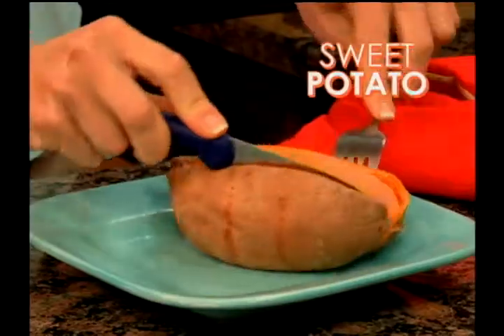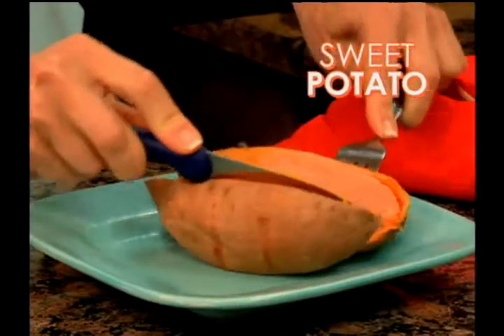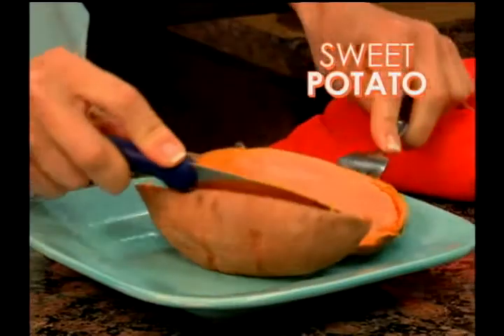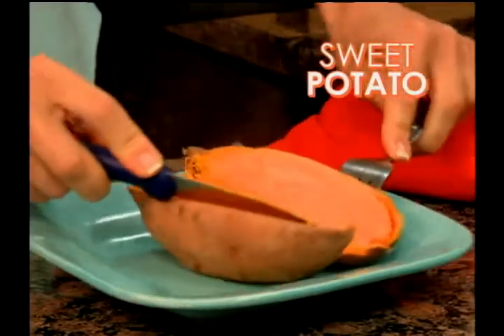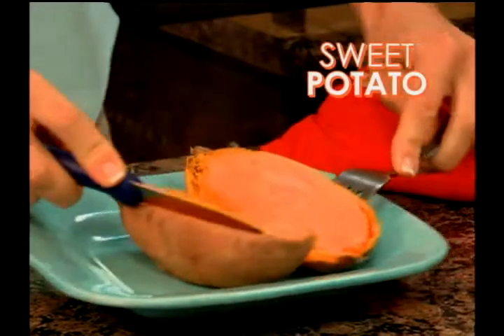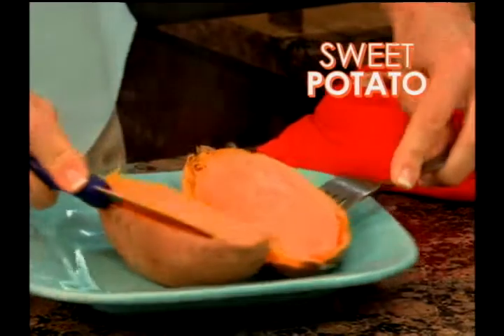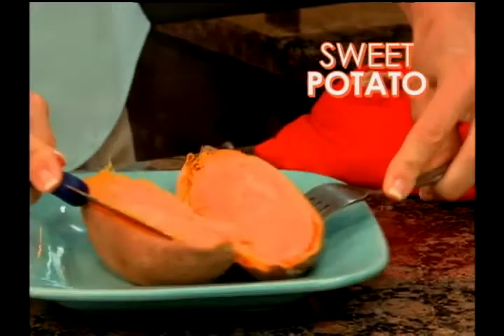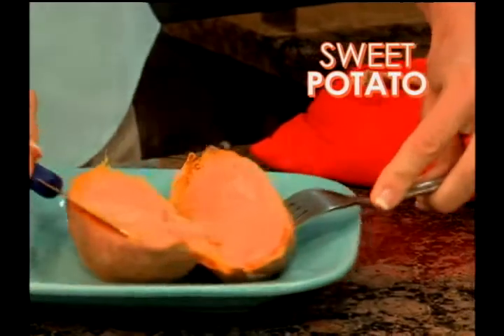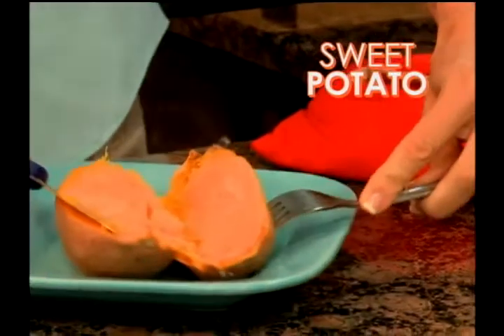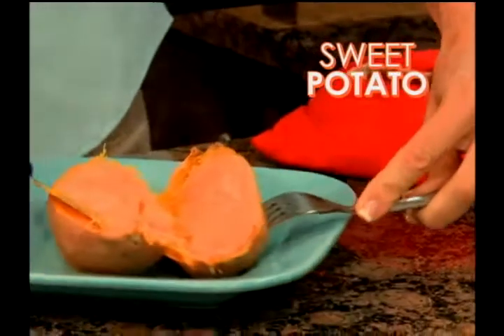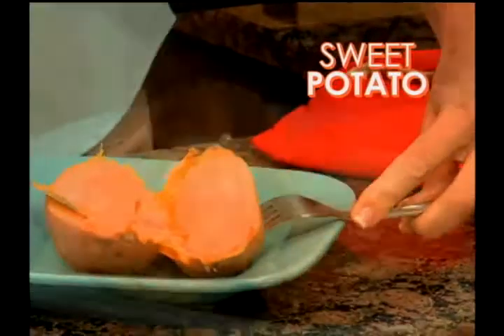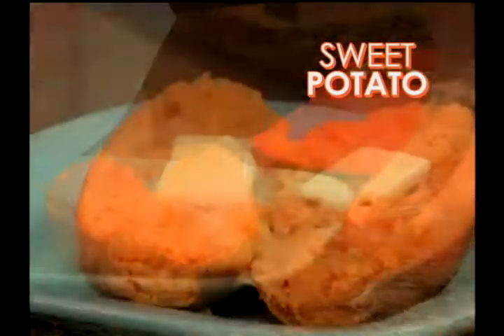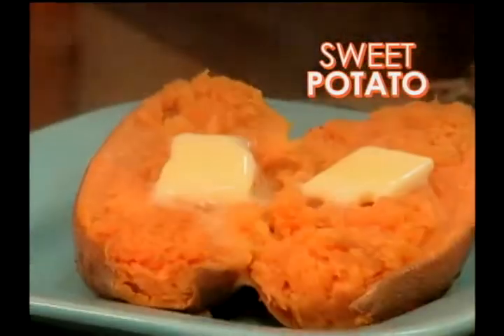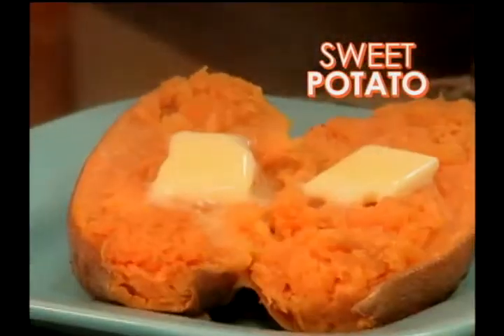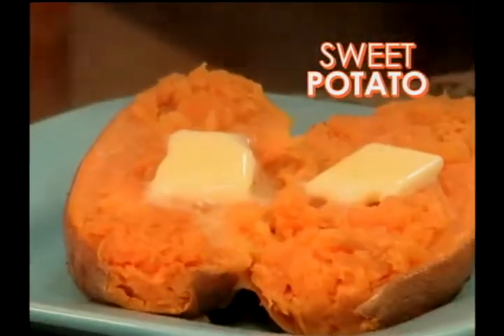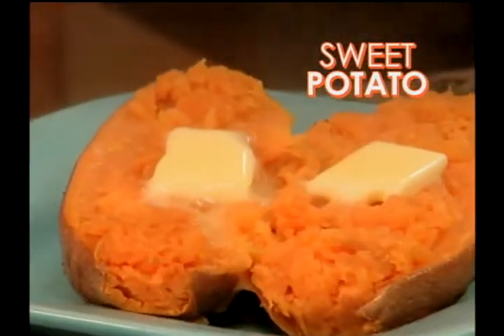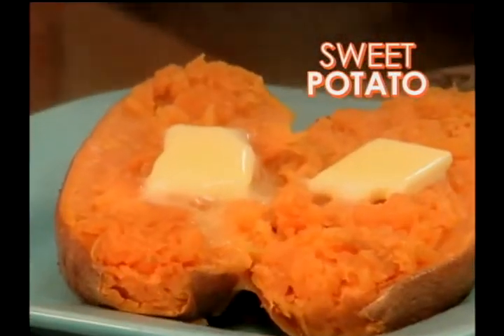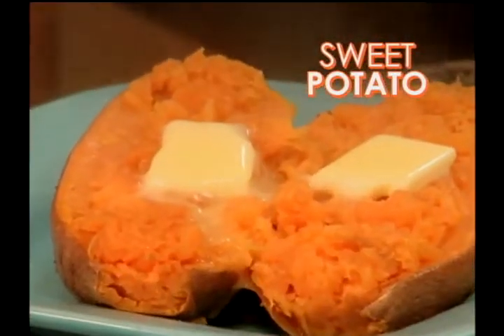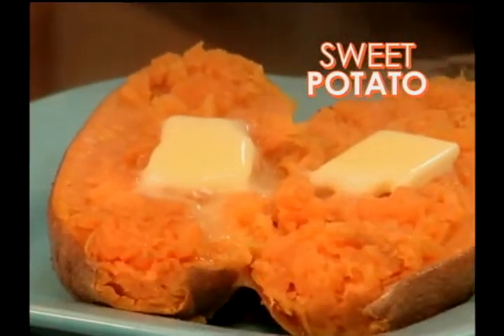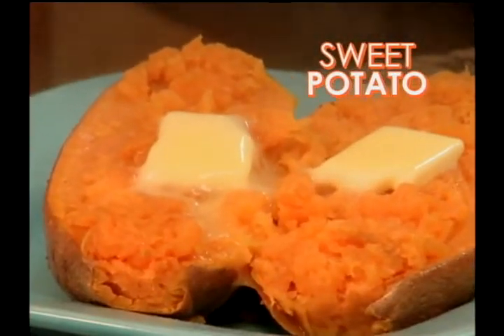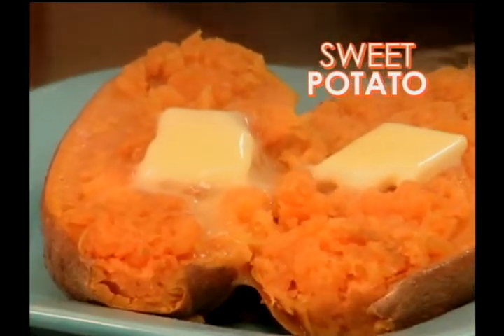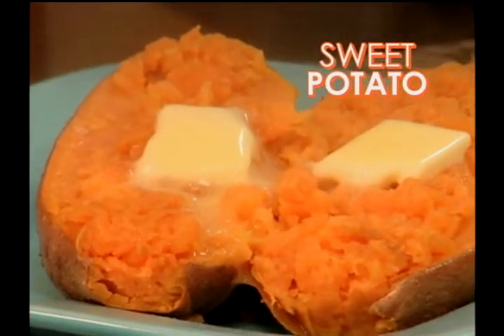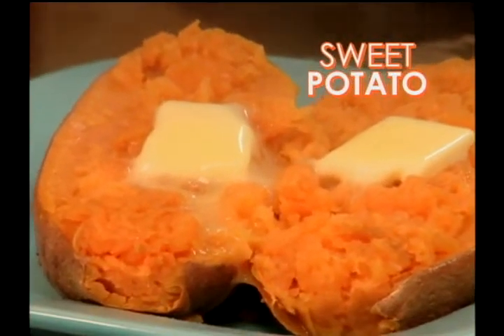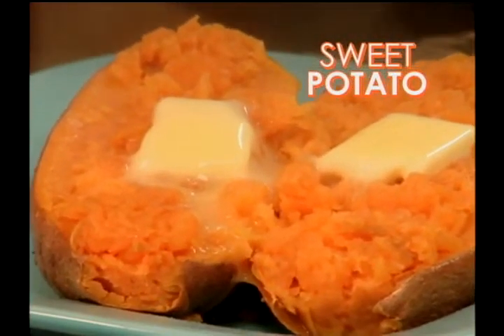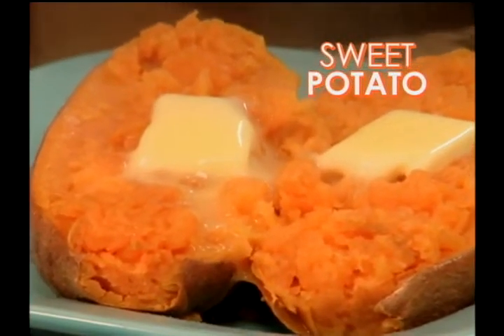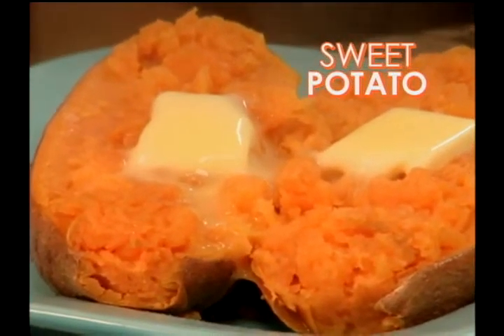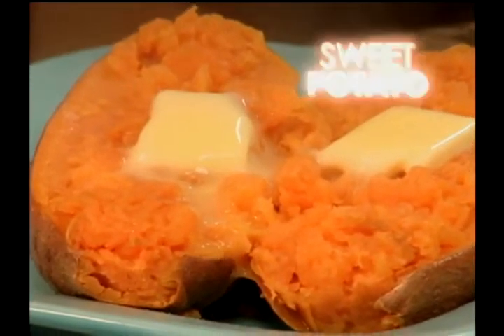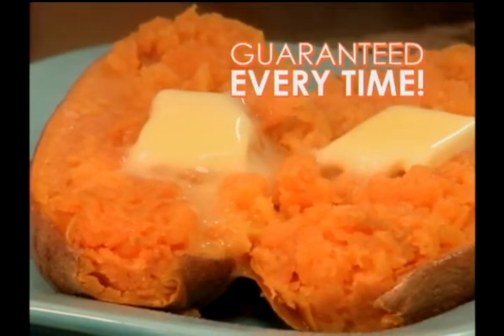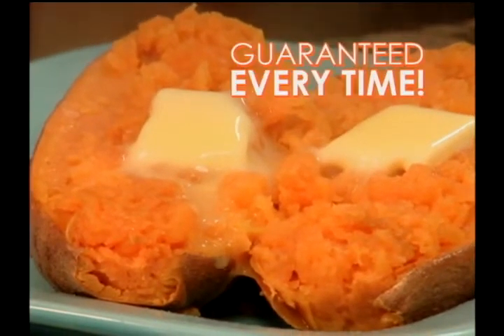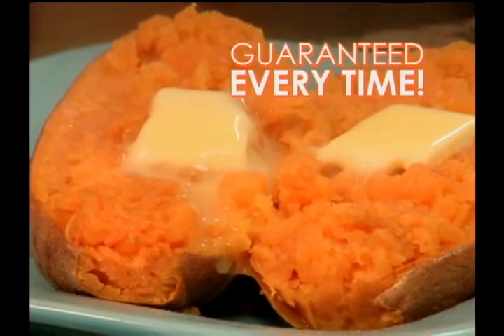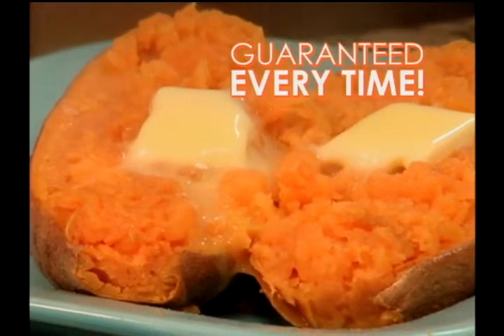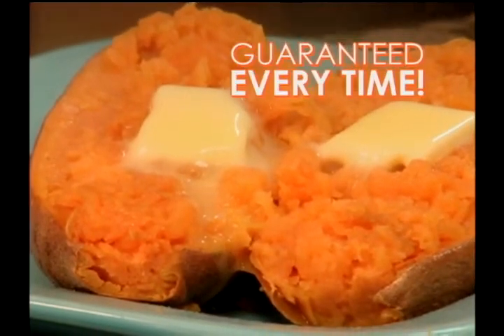Not too soggy, not too dry — just tender skin and fluffy potato goodness every time.